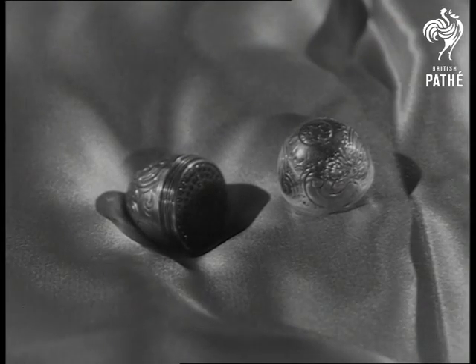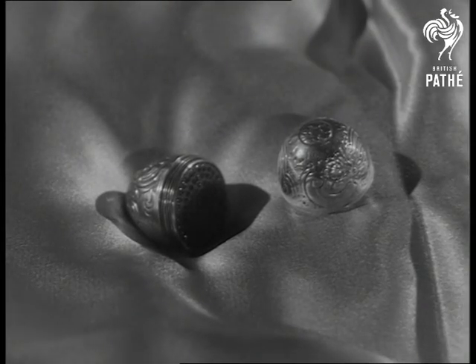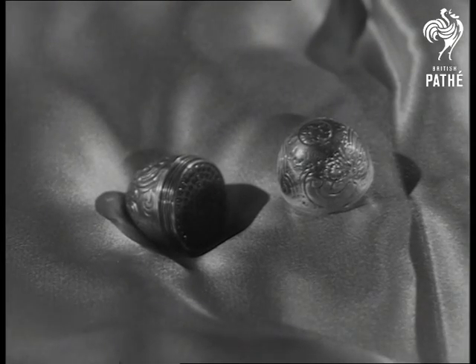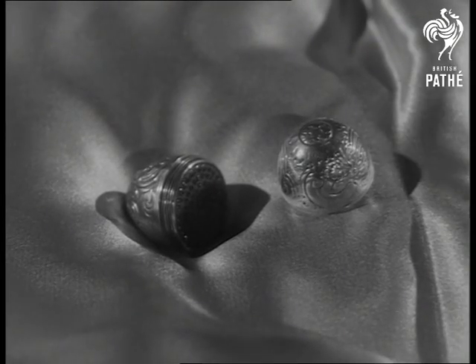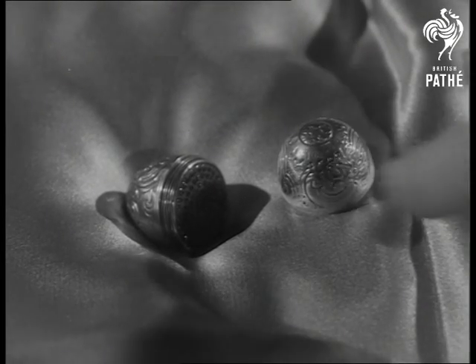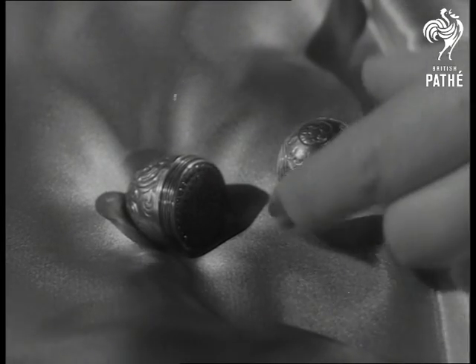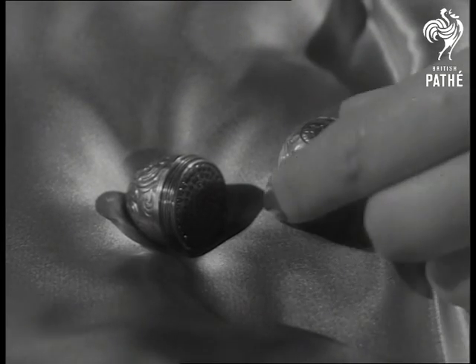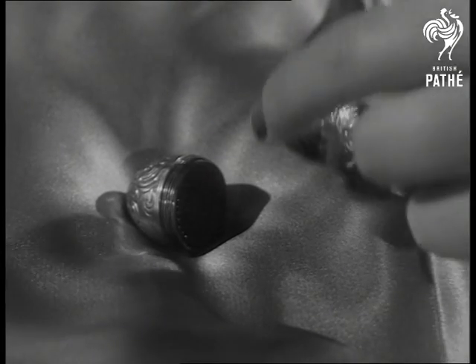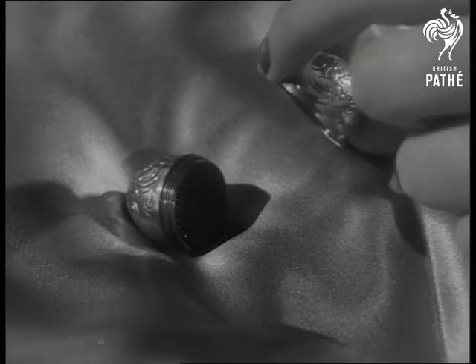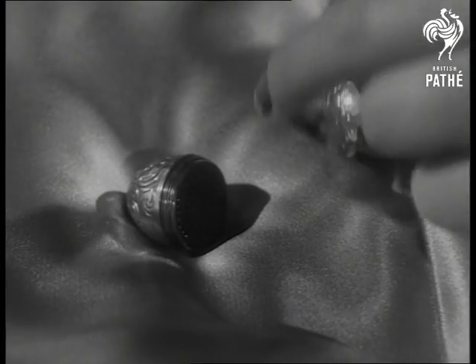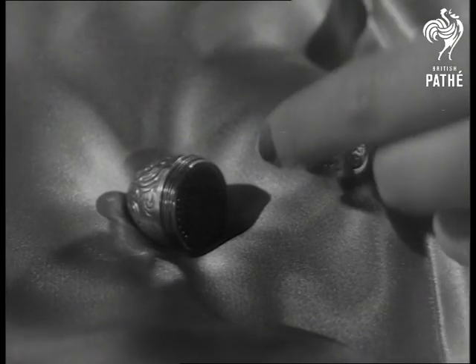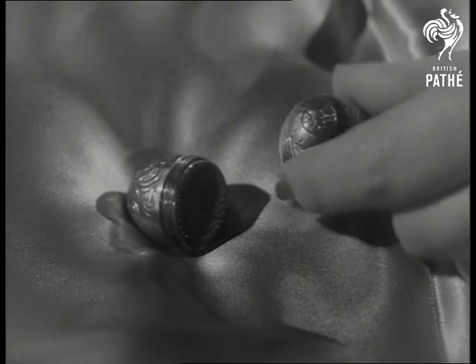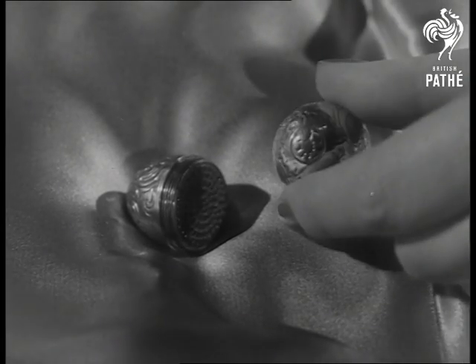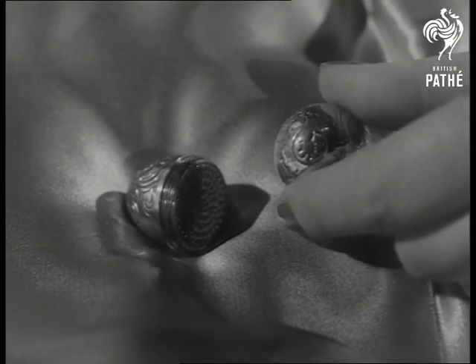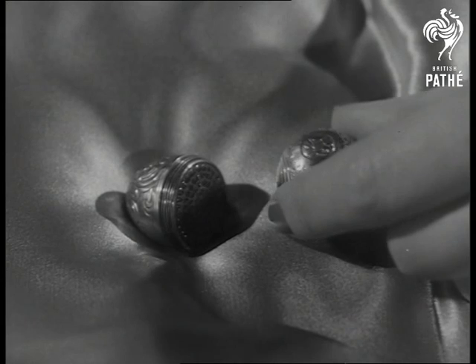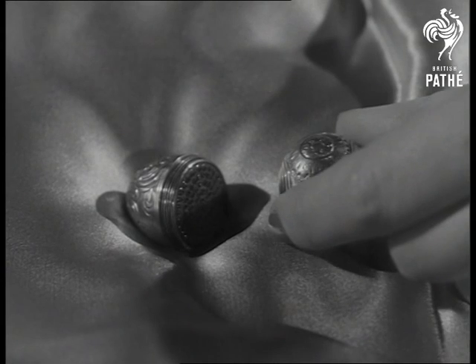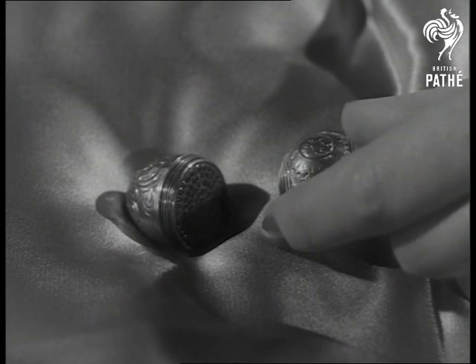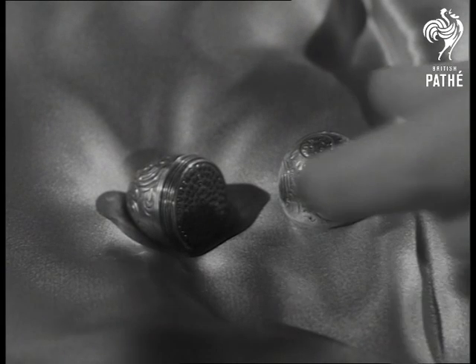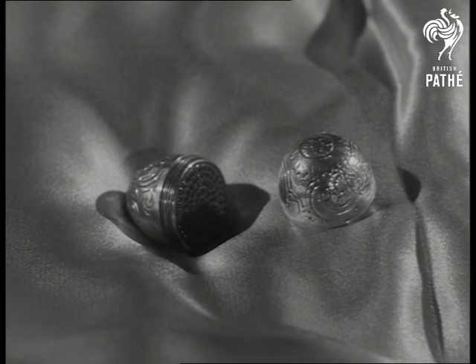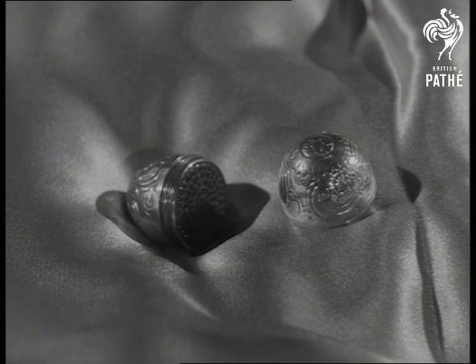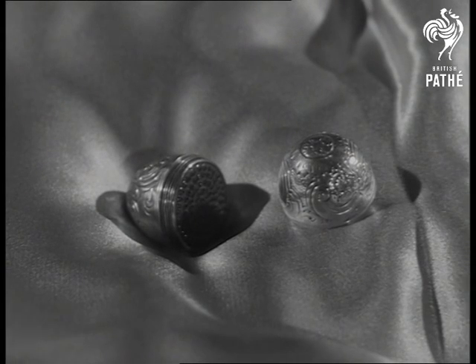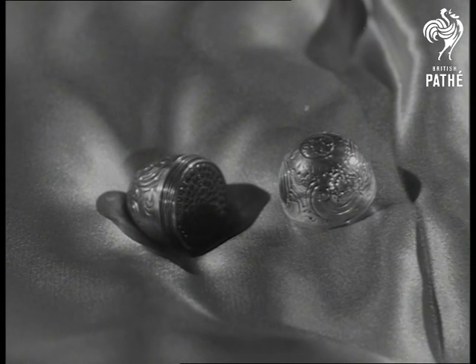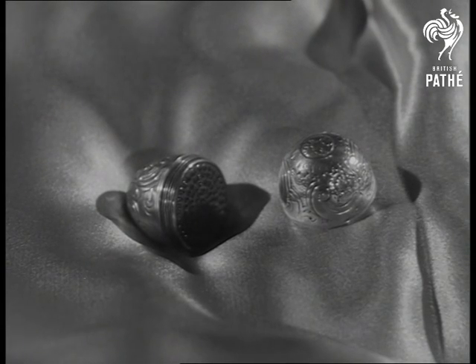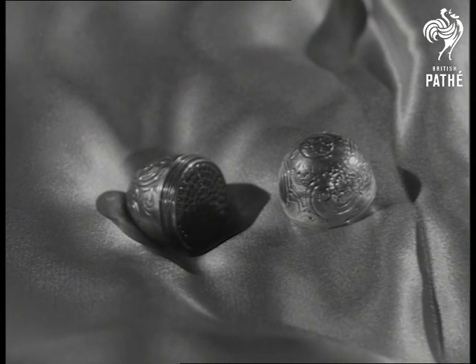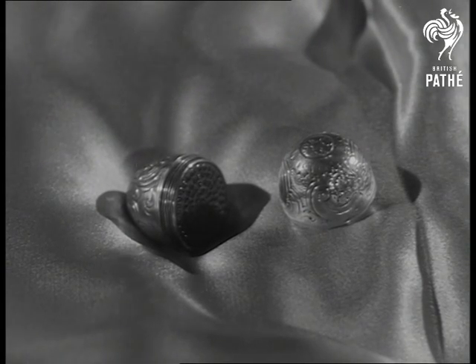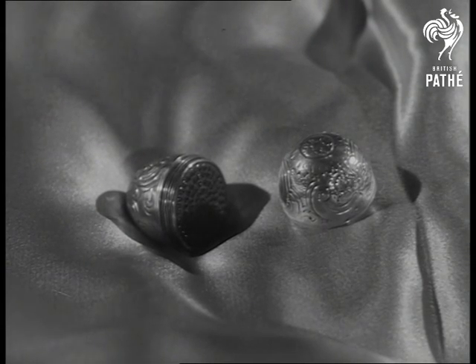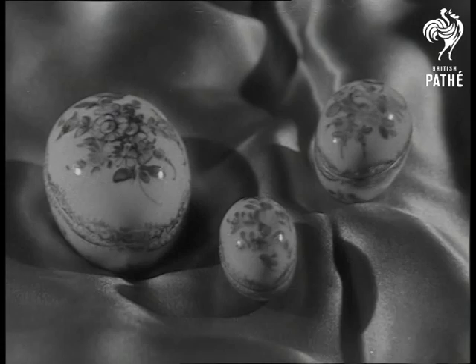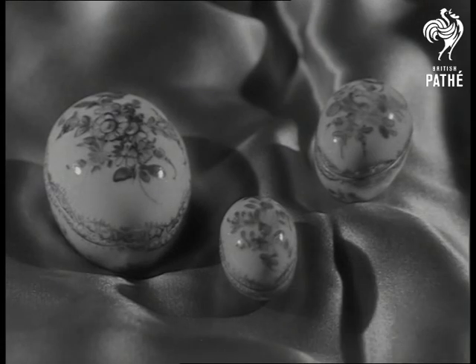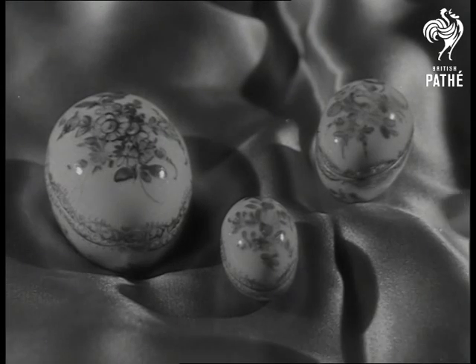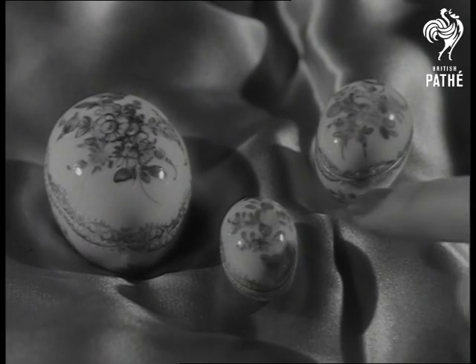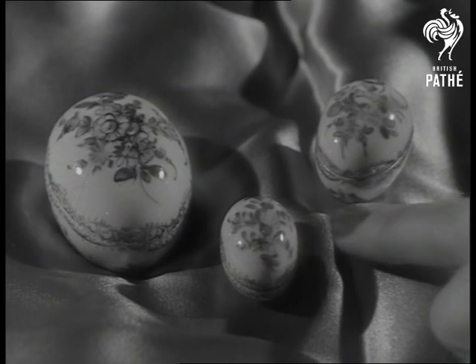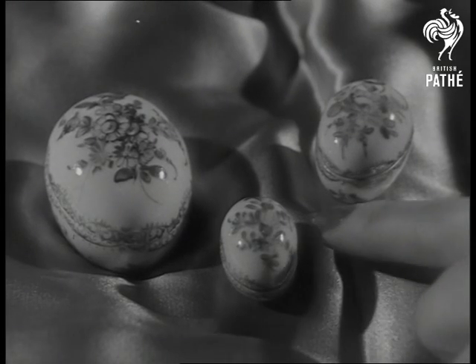A century ago, a silver nutmeg grater was an Easter gift, as beautiful as these rare Crown Derby eggs.